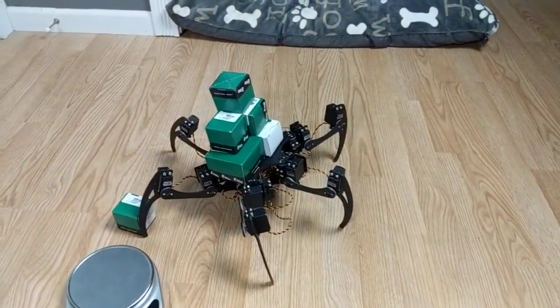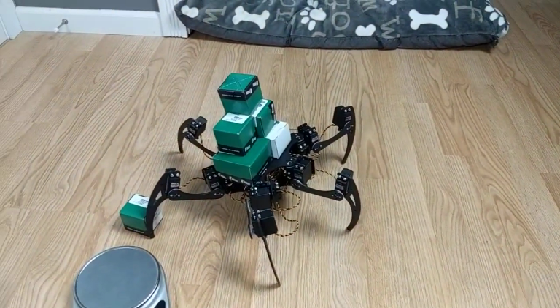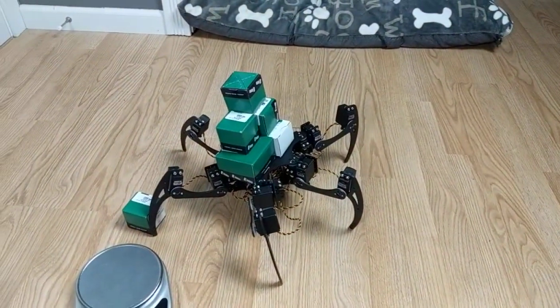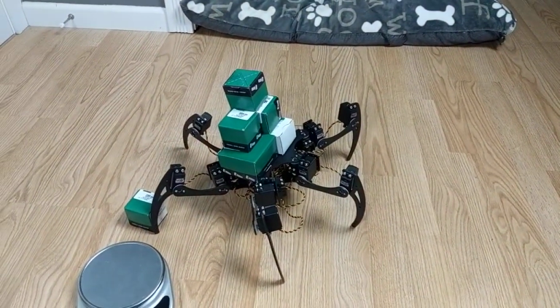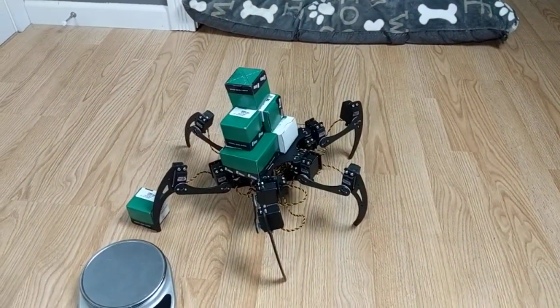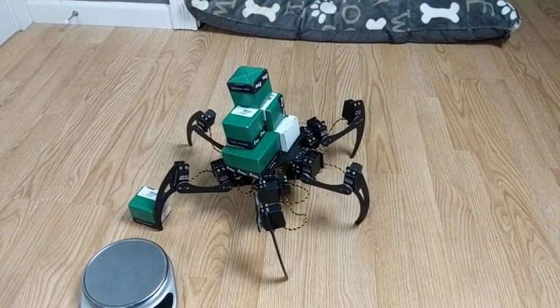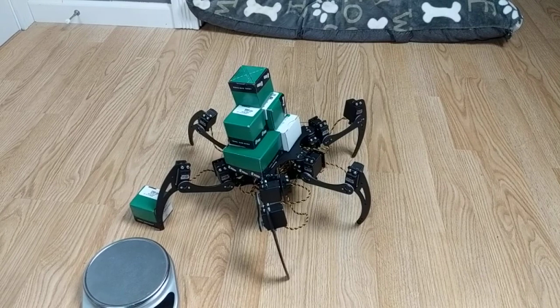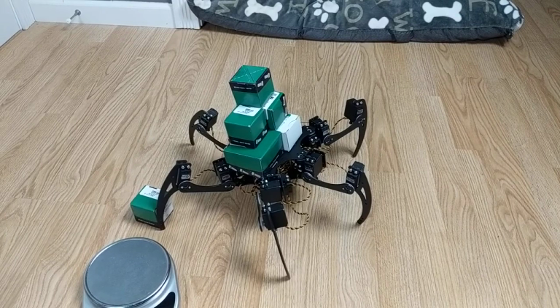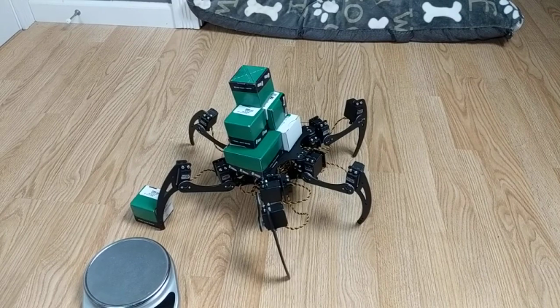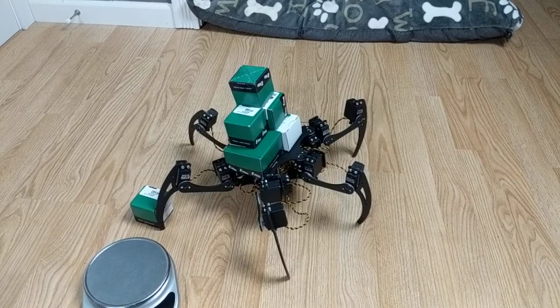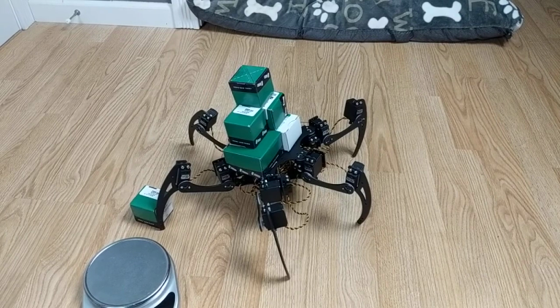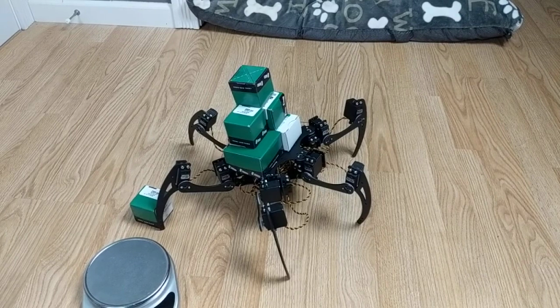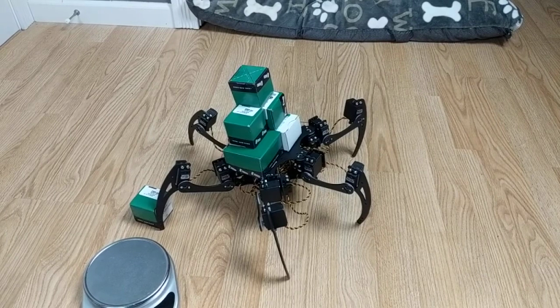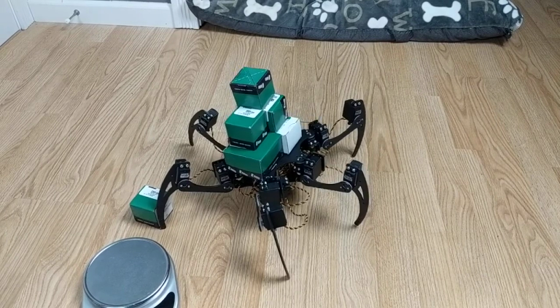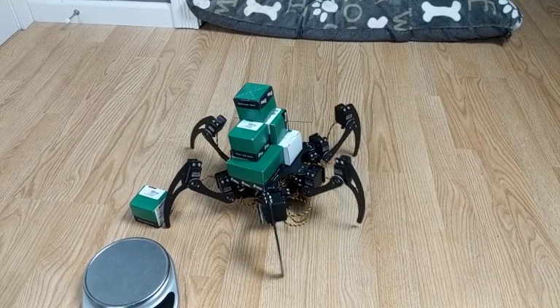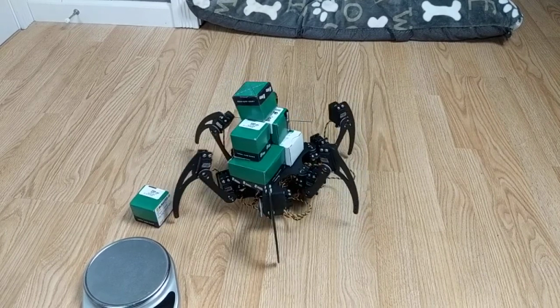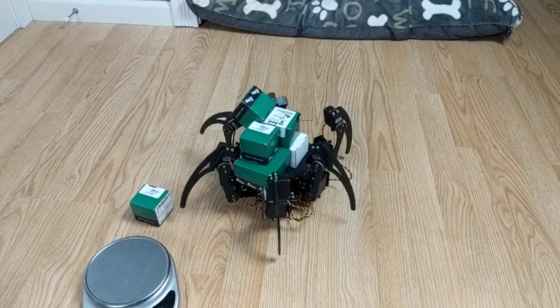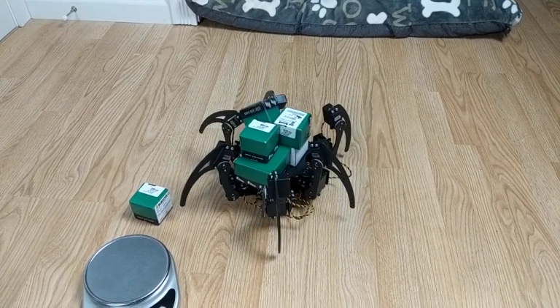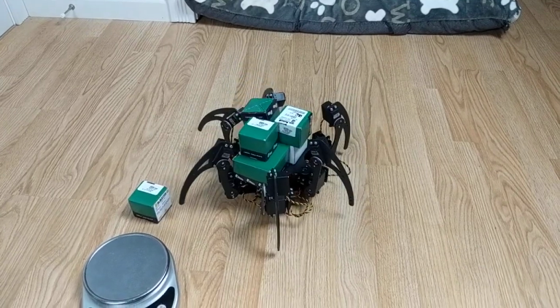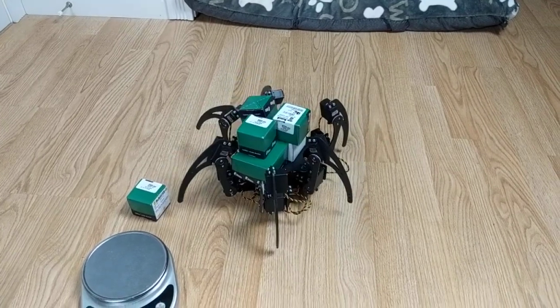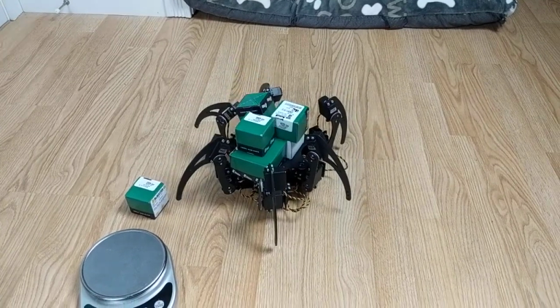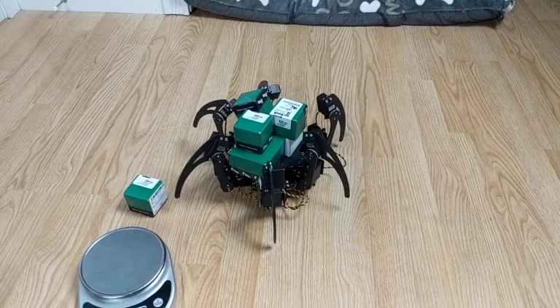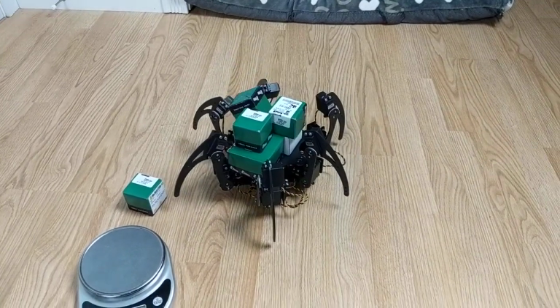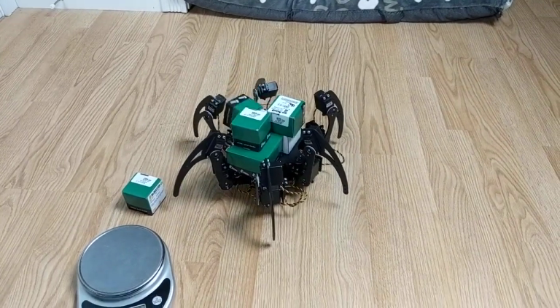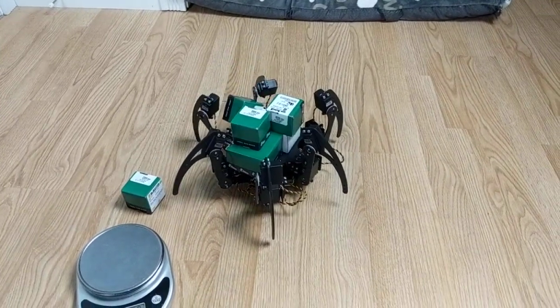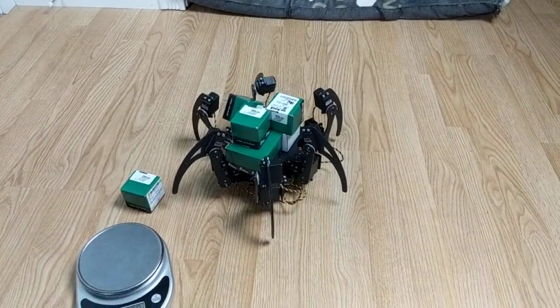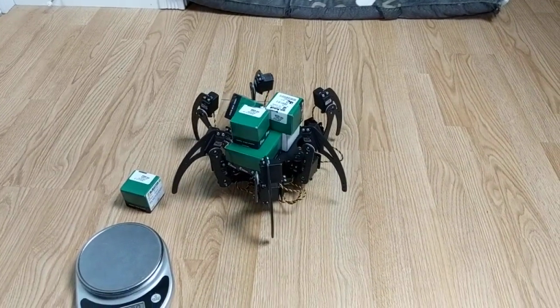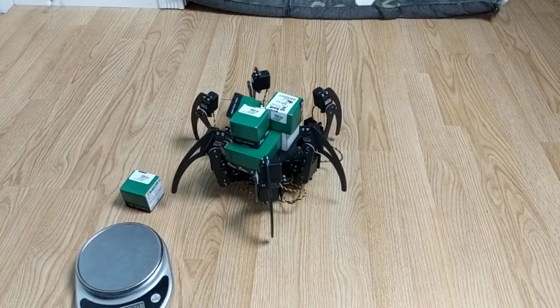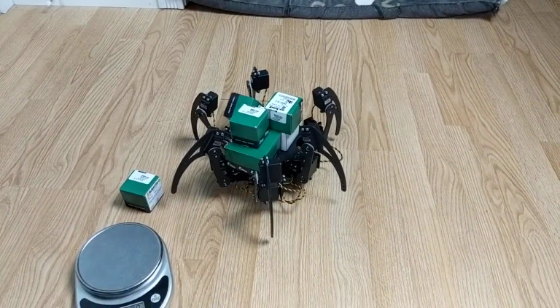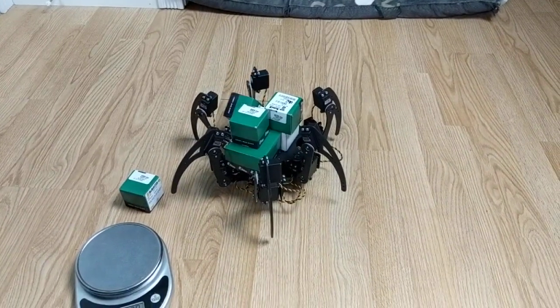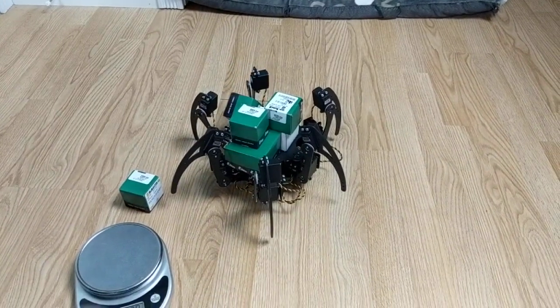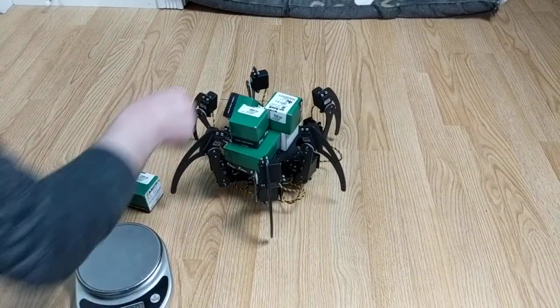I'm going to say that's about as much as I'm going to want to put on the robot. I don't want to break the servos.